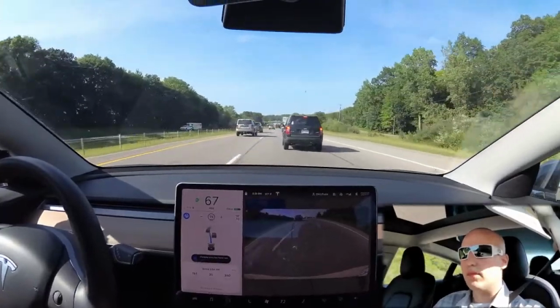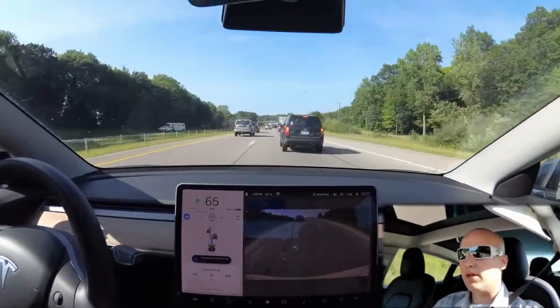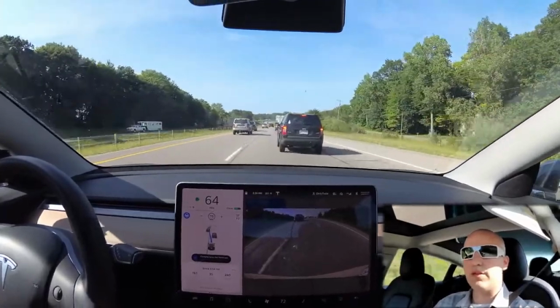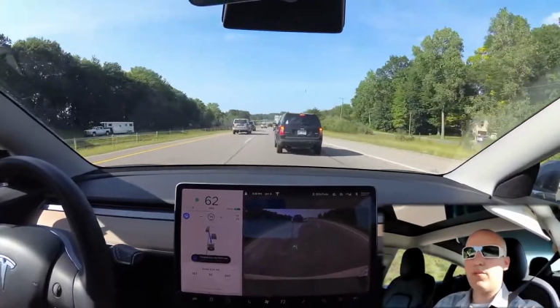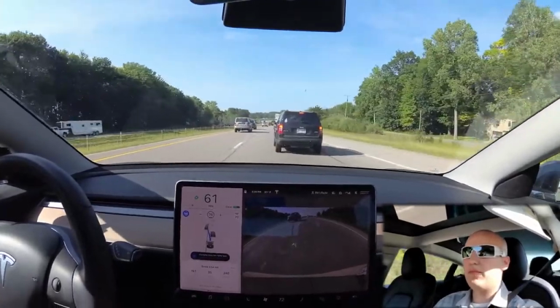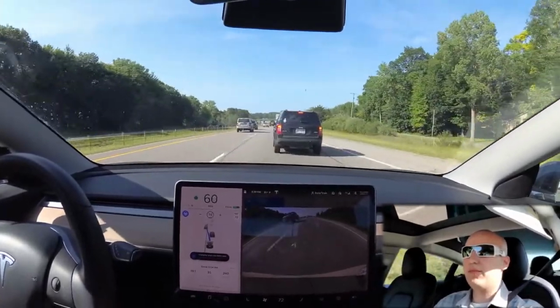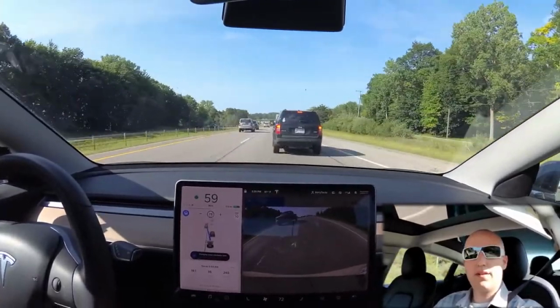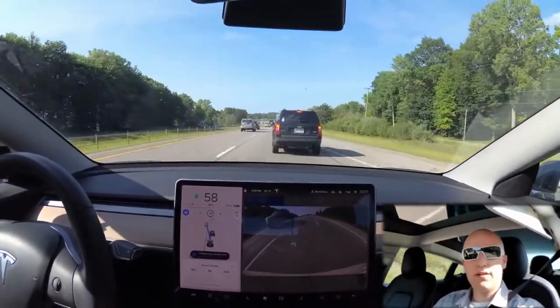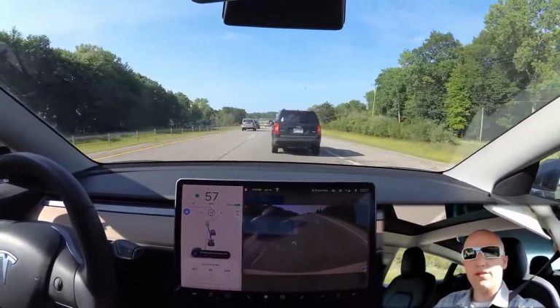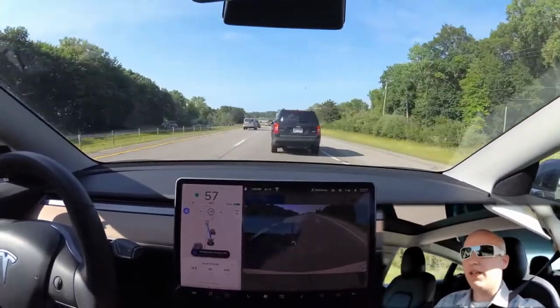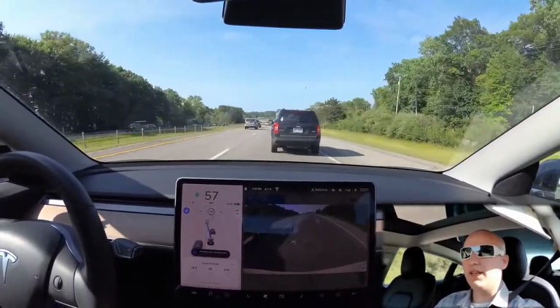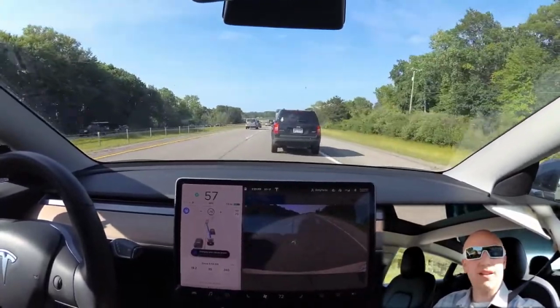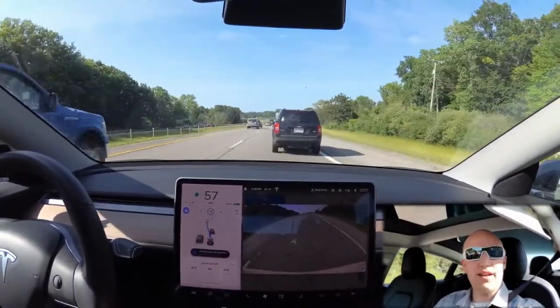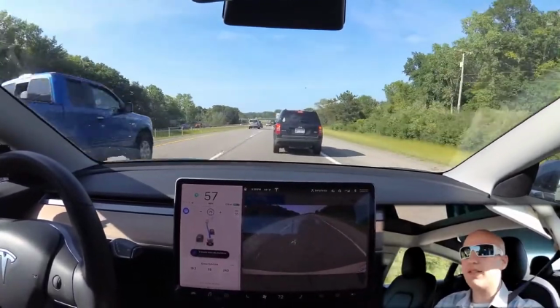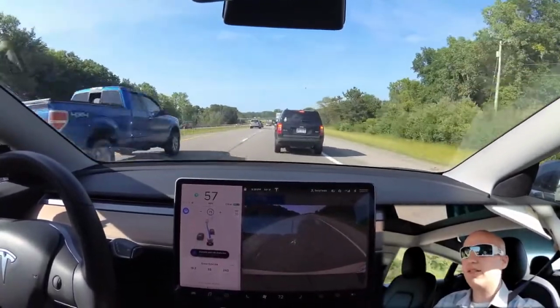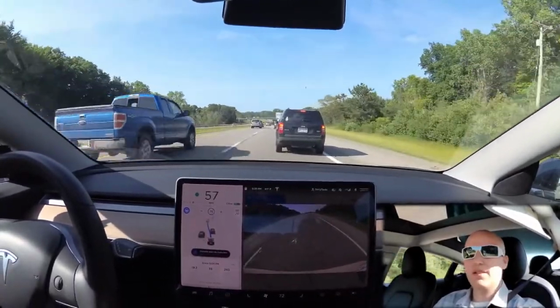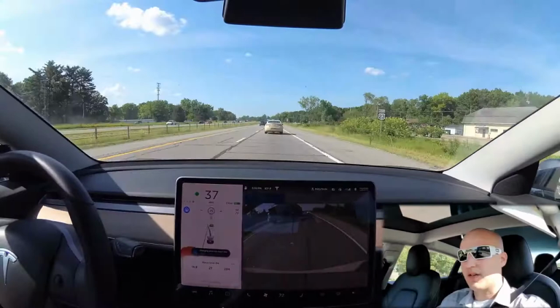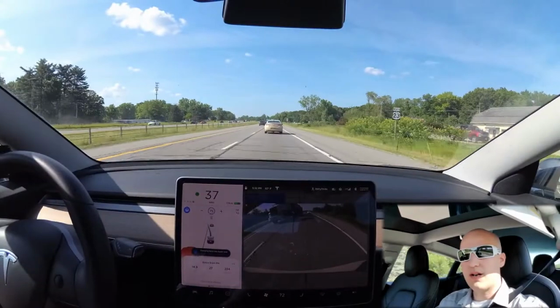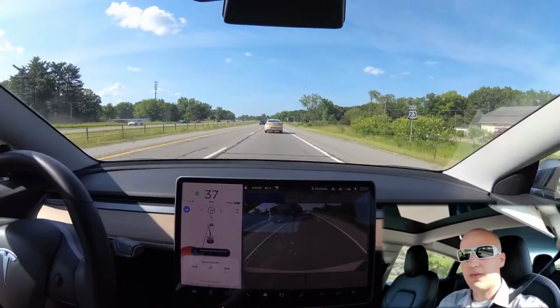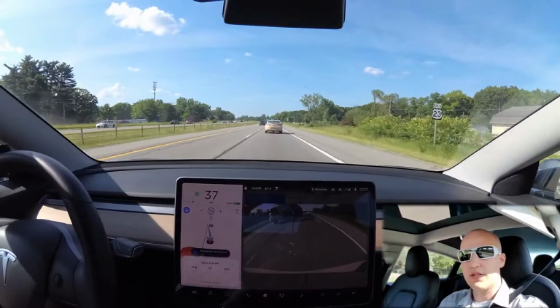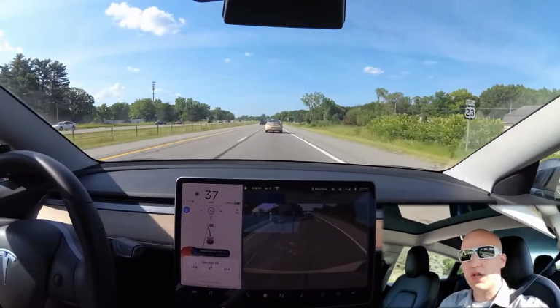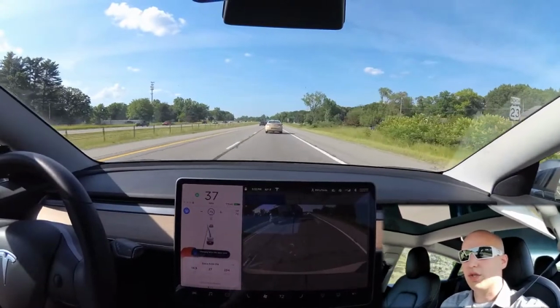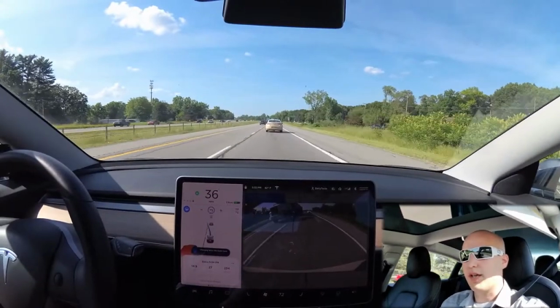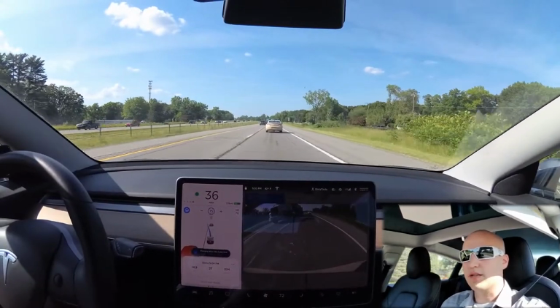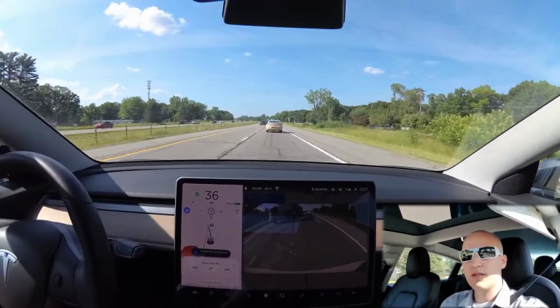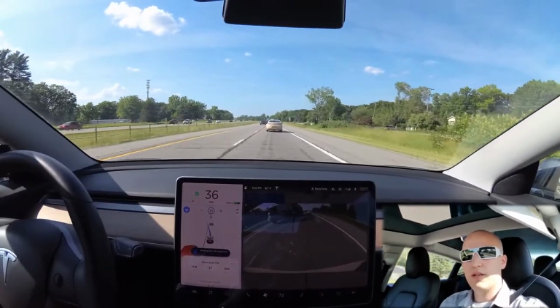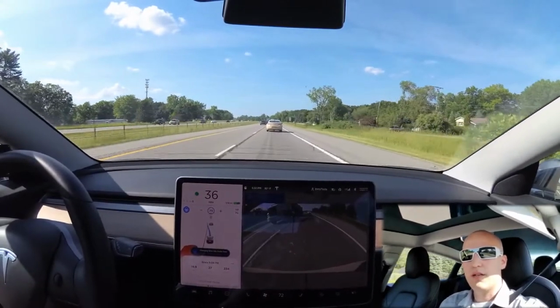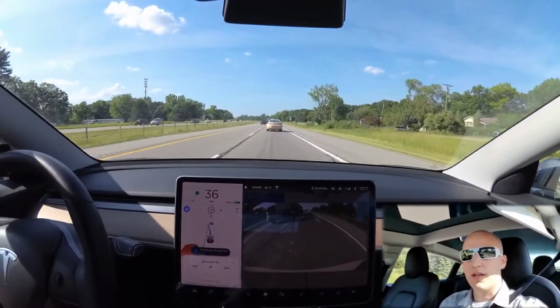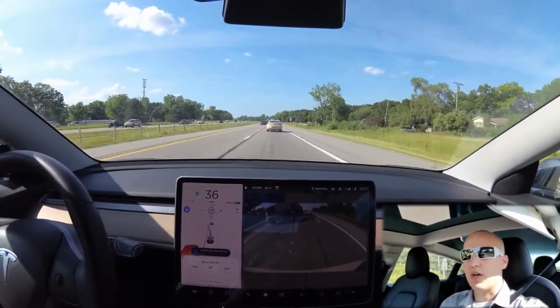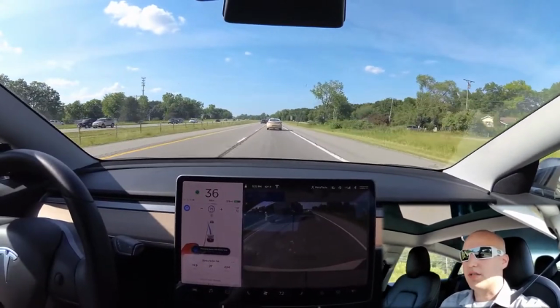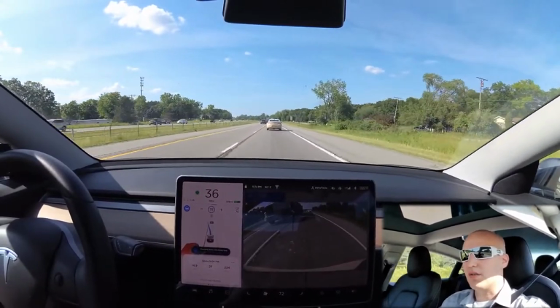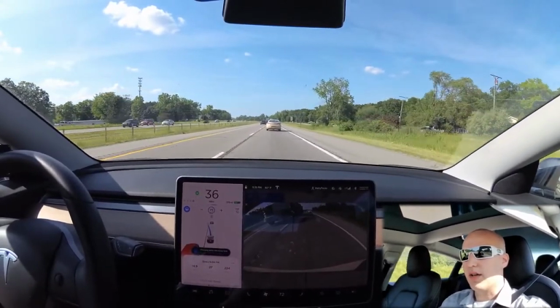Nope. Nope. Geez. Alright. The car wants to change lanes and that truck is in the way.